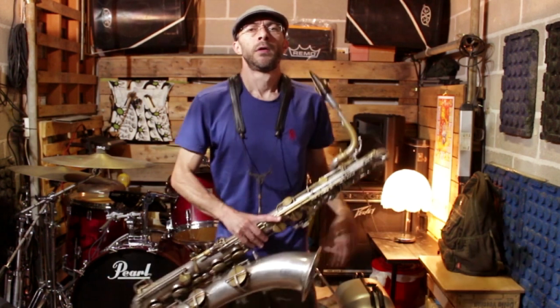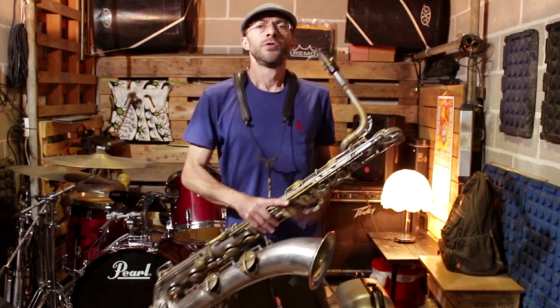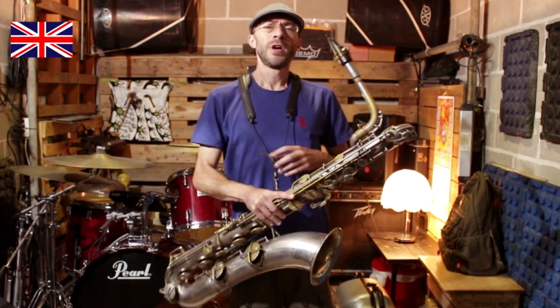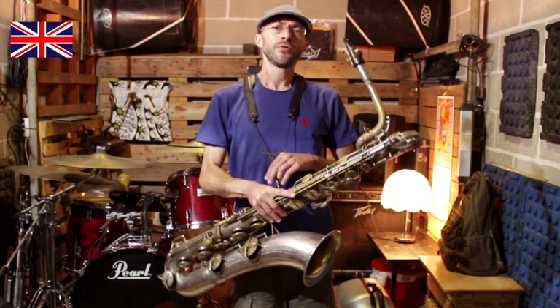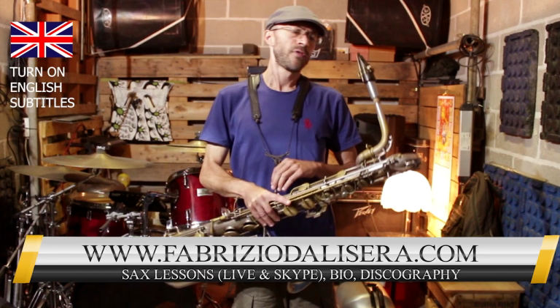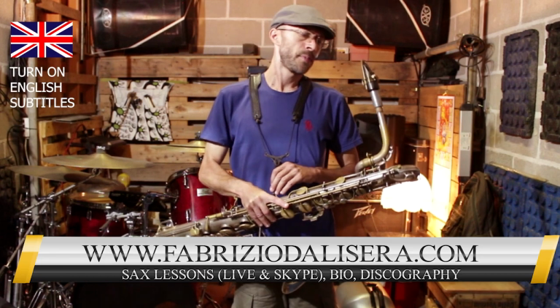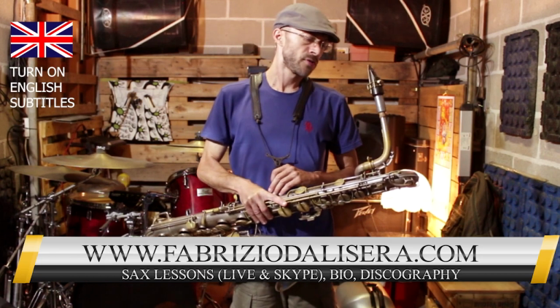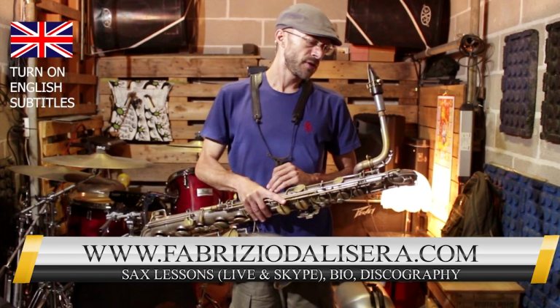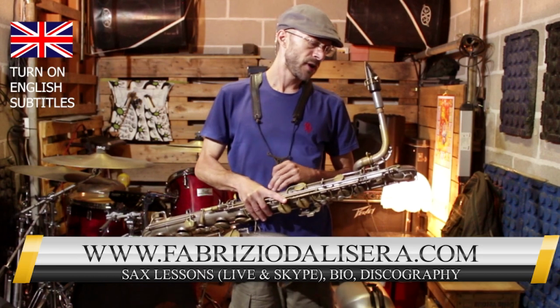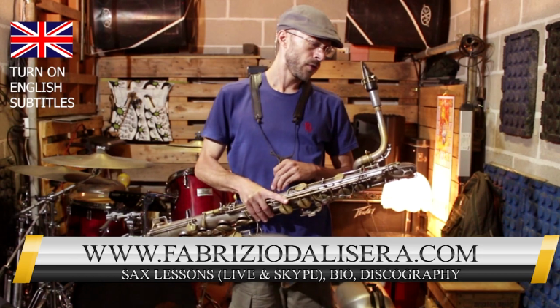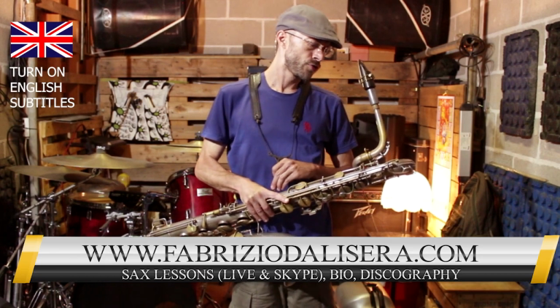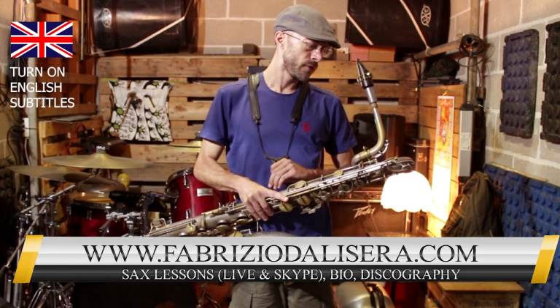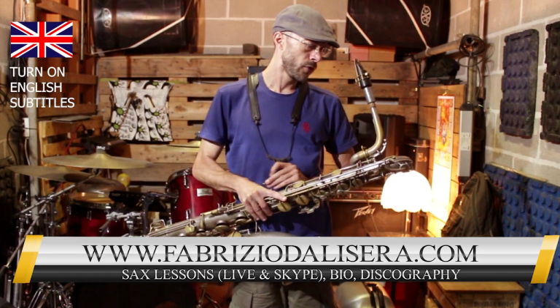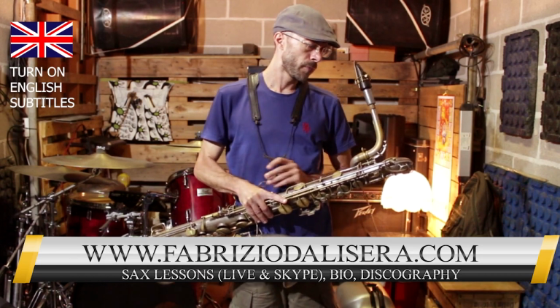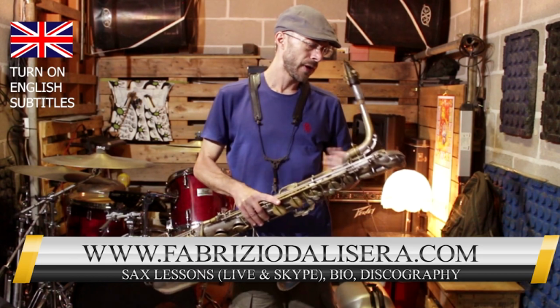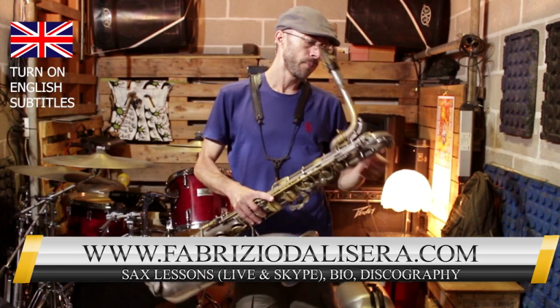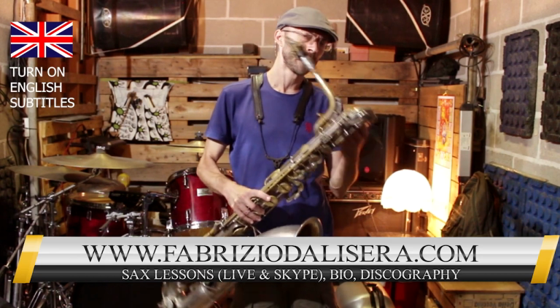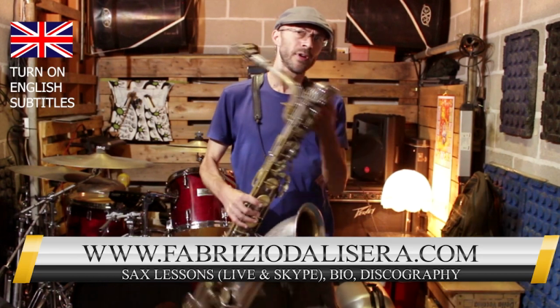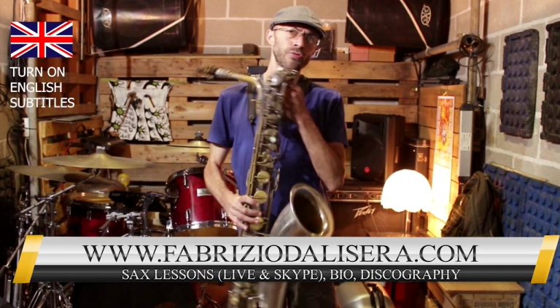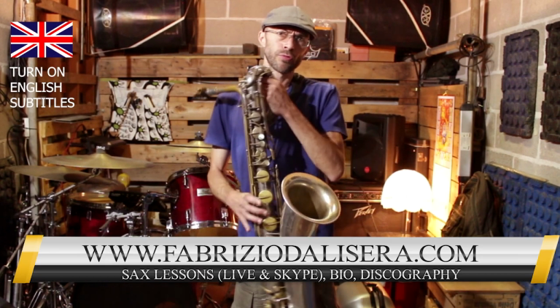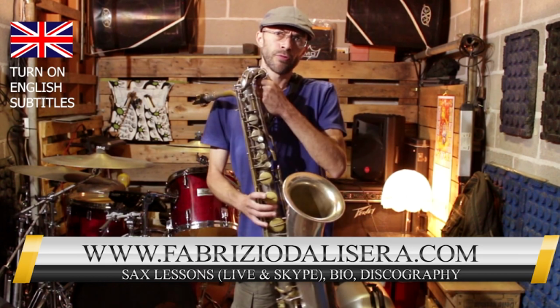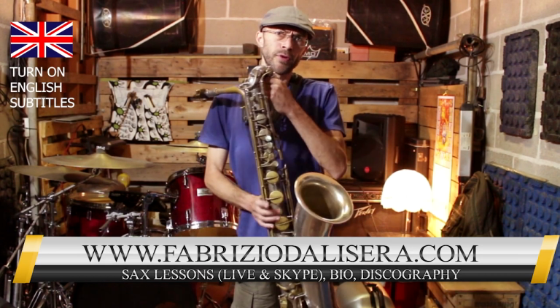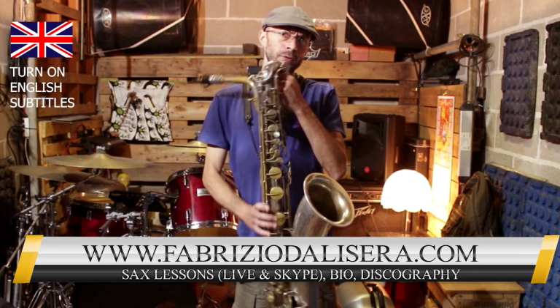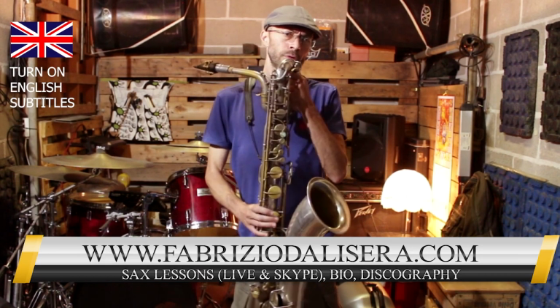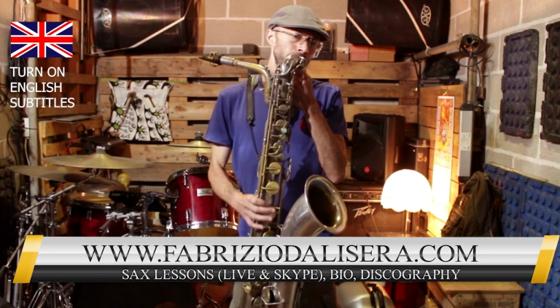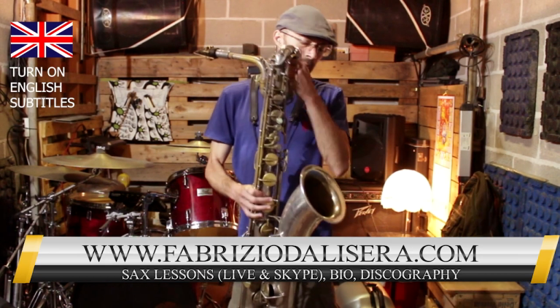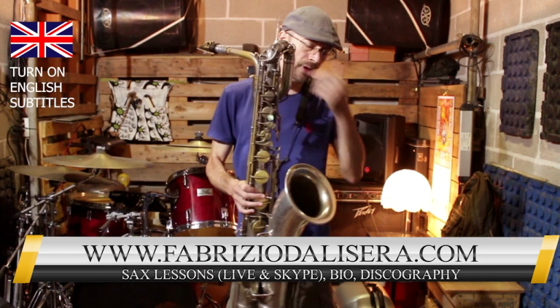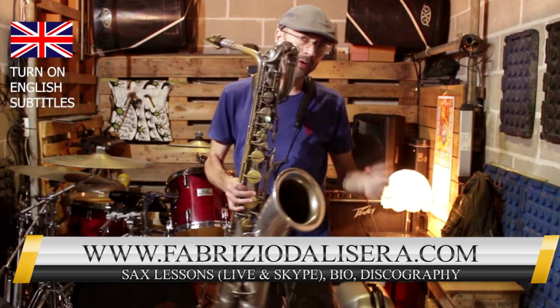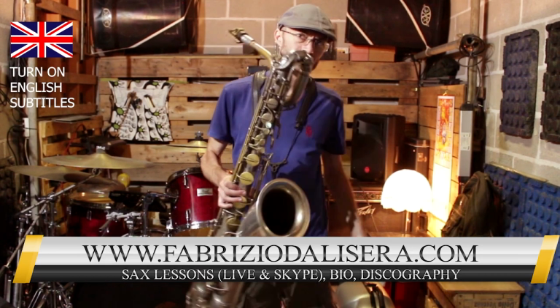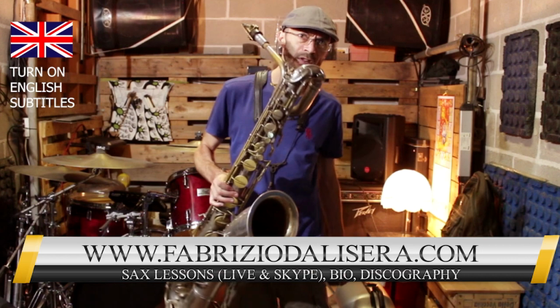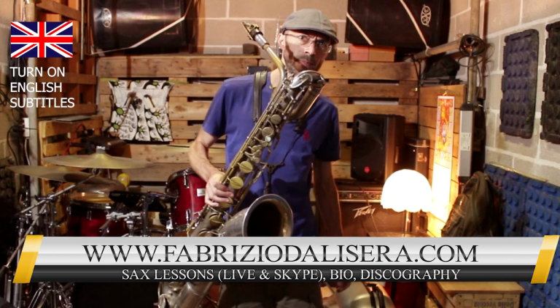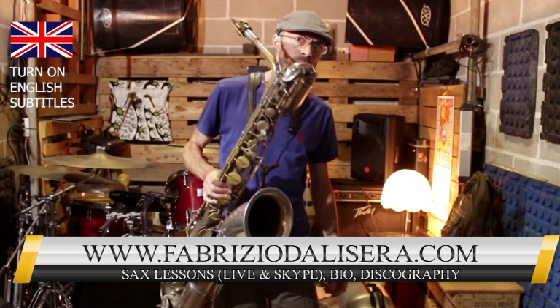Ciao, sono Fabrizio D'Ali Sera, oggi voglio parlare un po' del suono soffiato, o per dirla in inglese sub-tone.